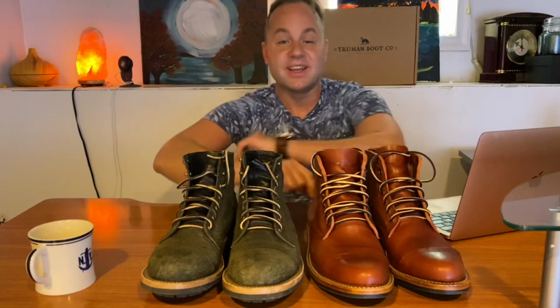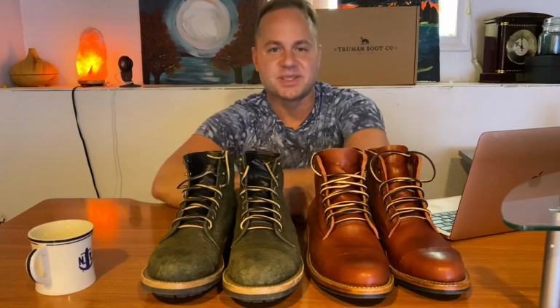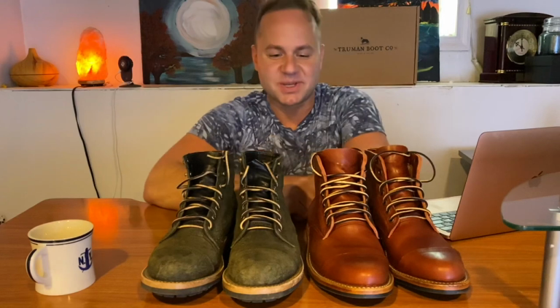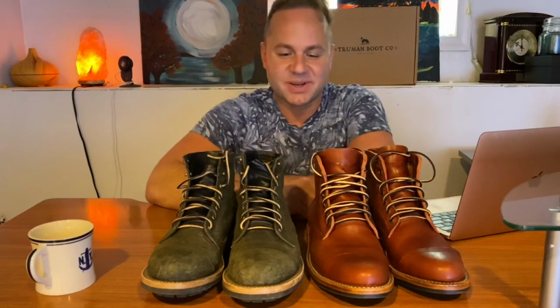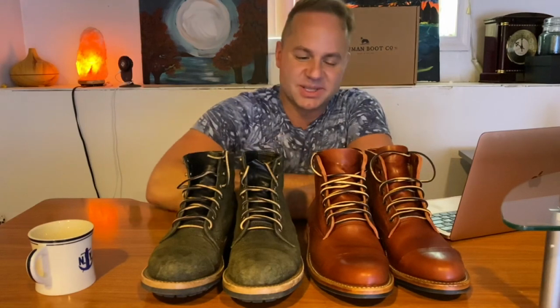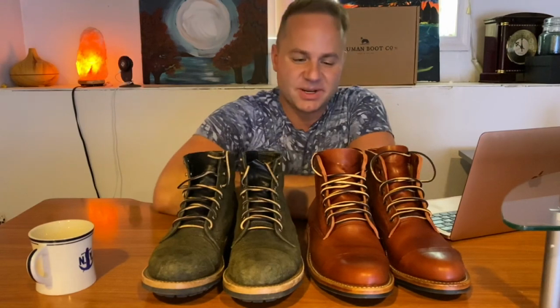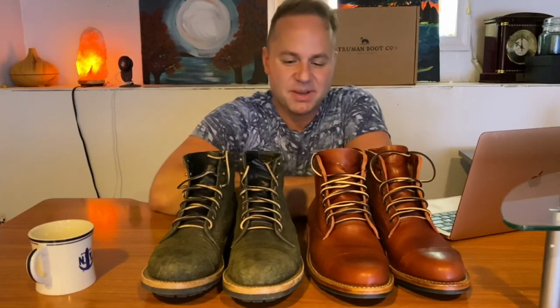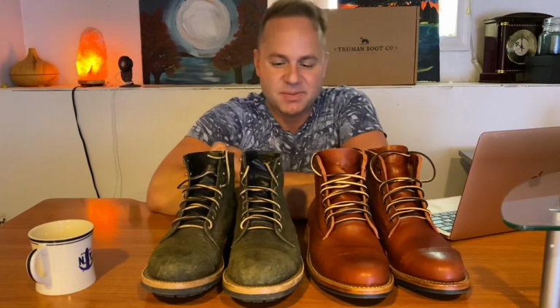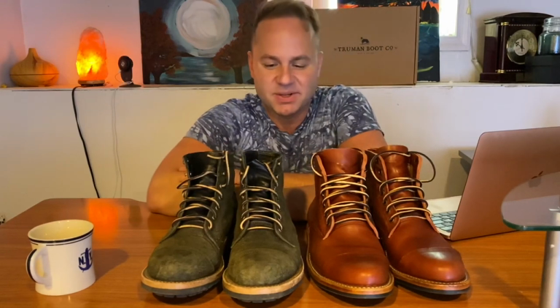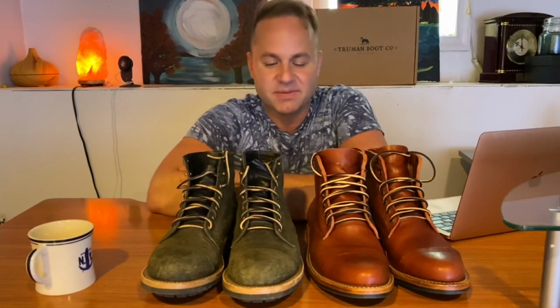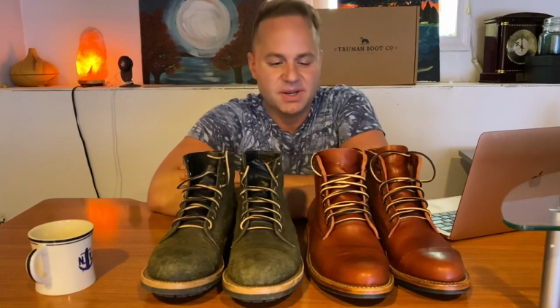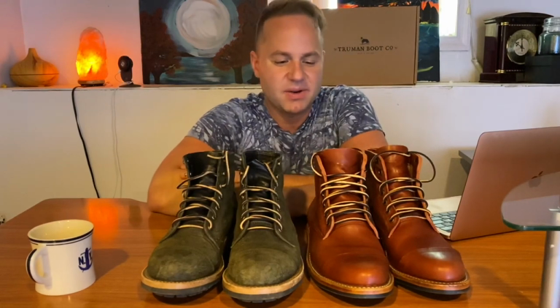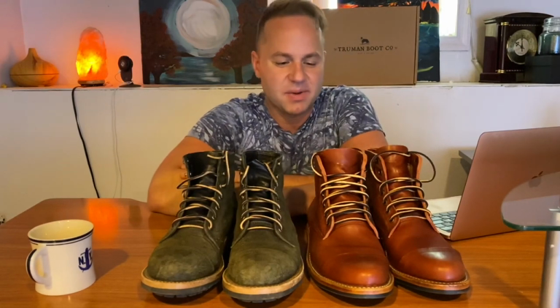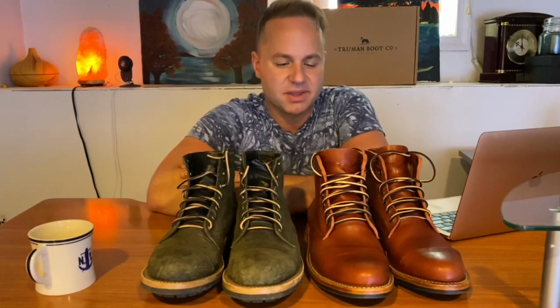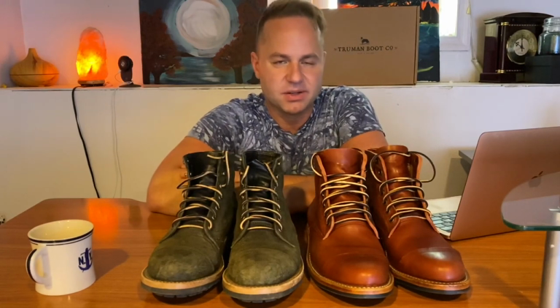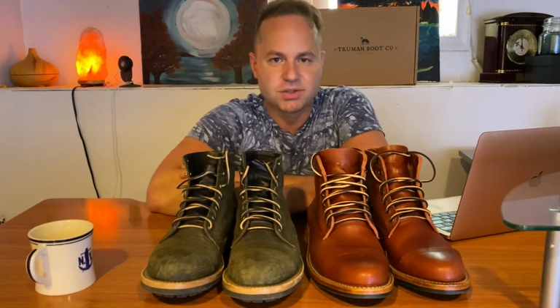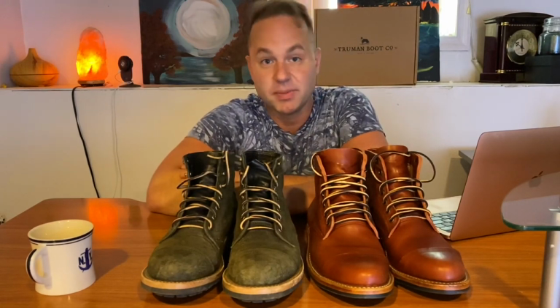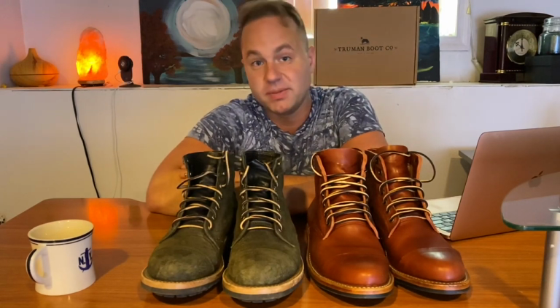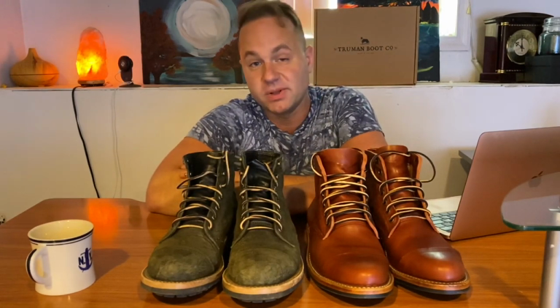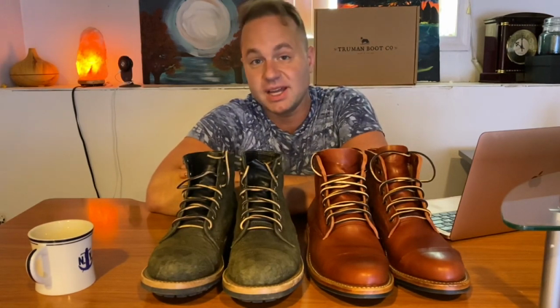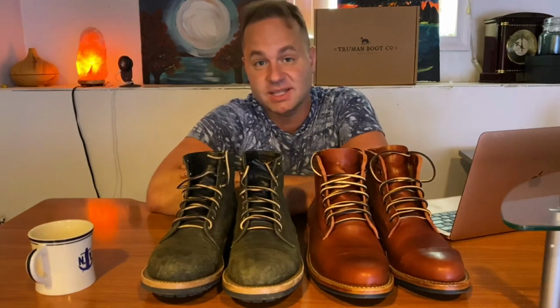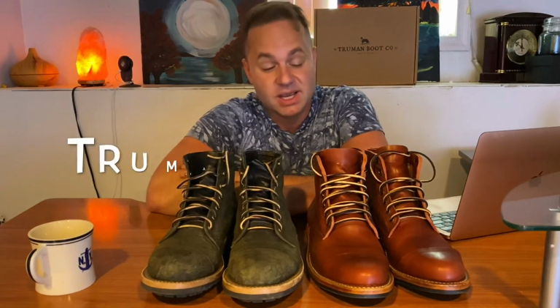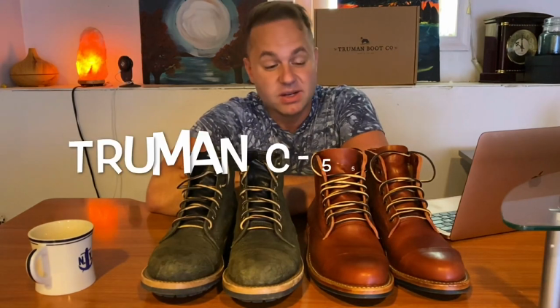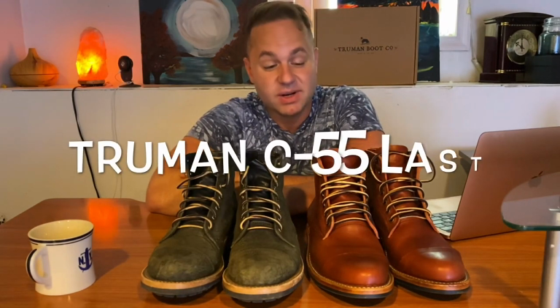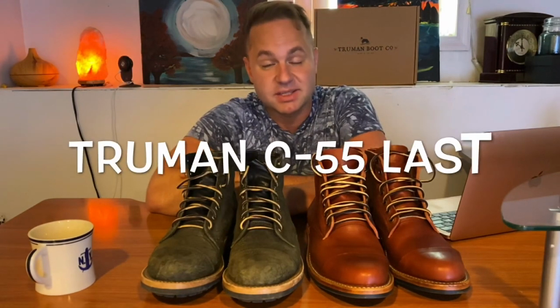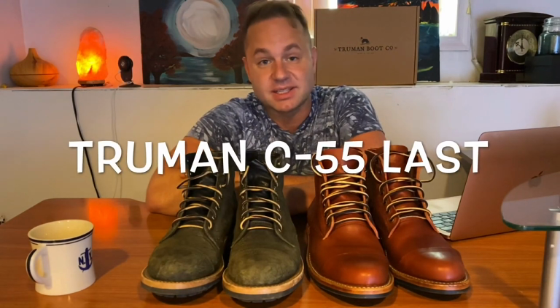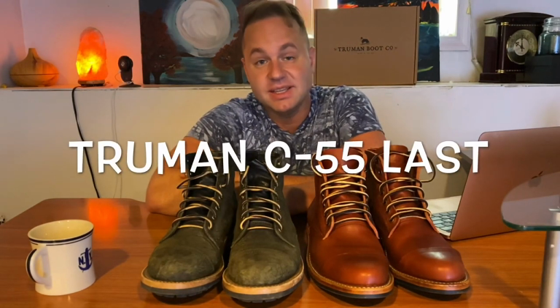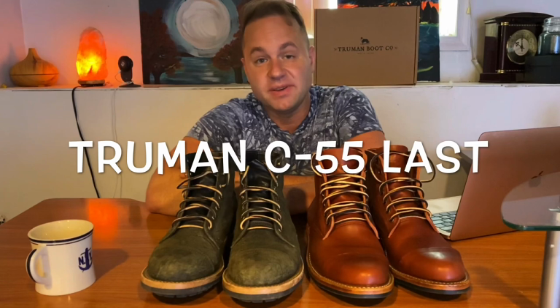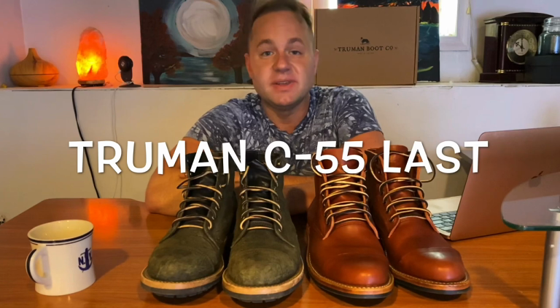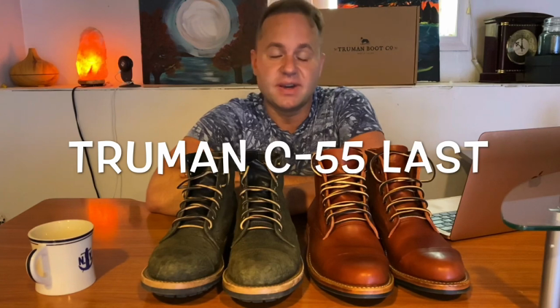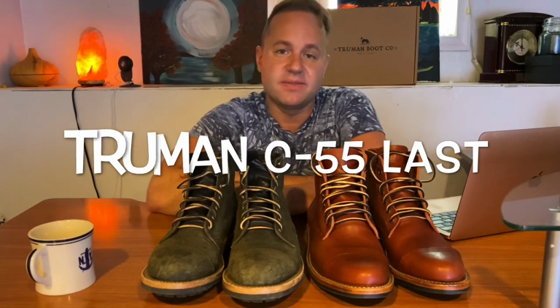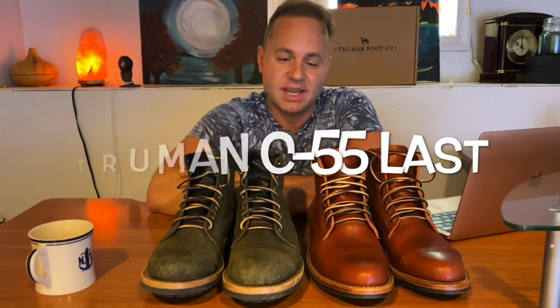Hey guys, what's going on? Today I'm going to be doing a video about the new Truman boot last known as the C55 last.